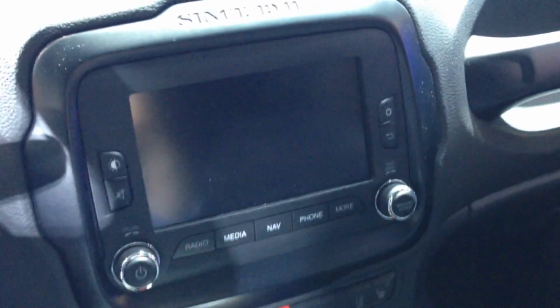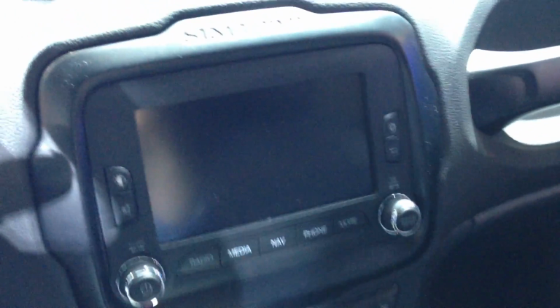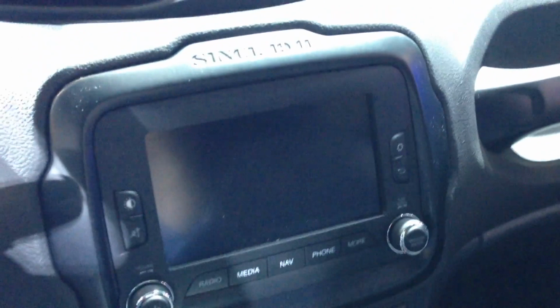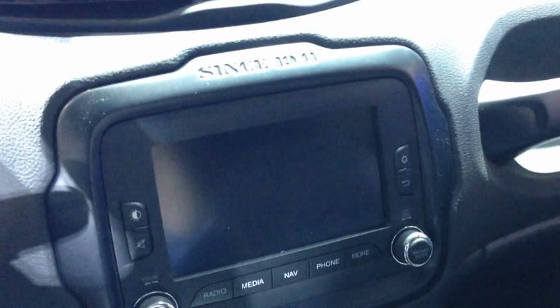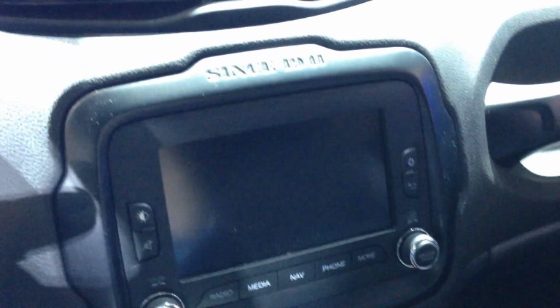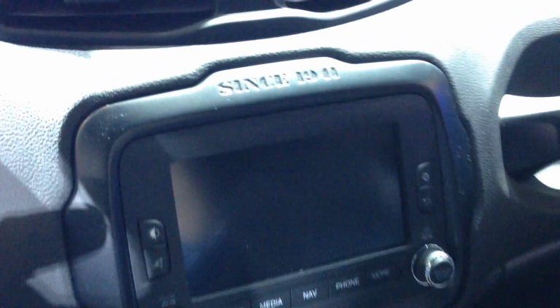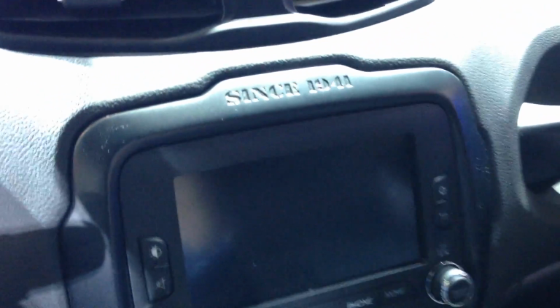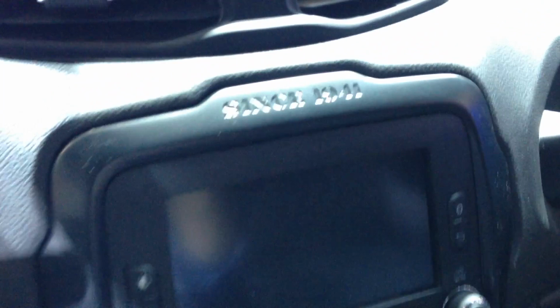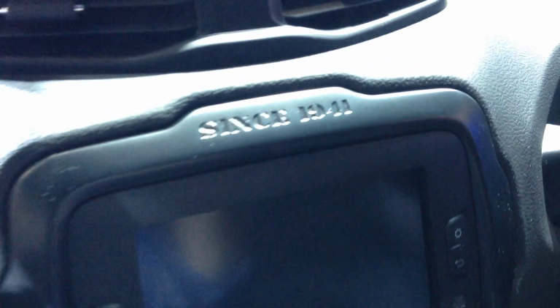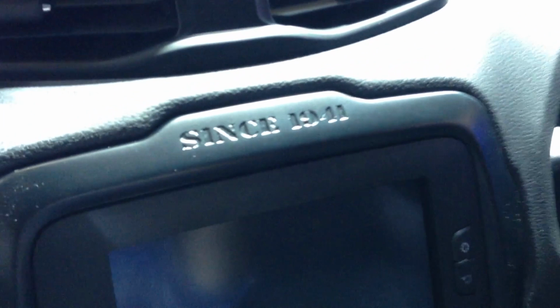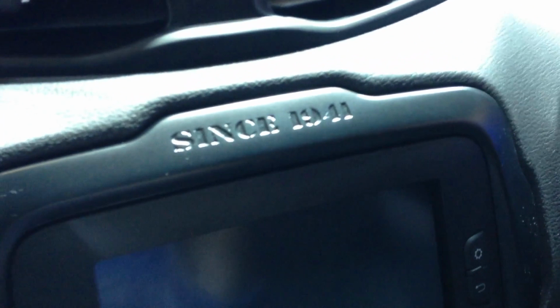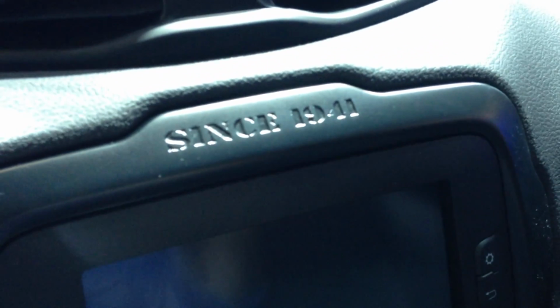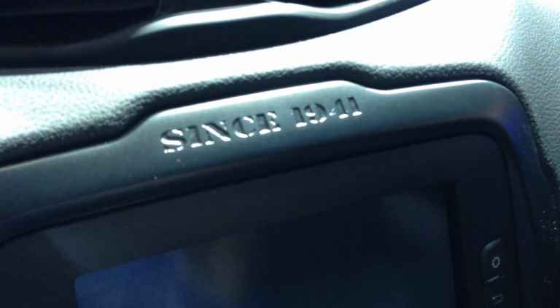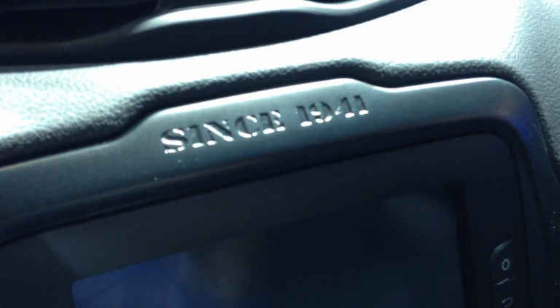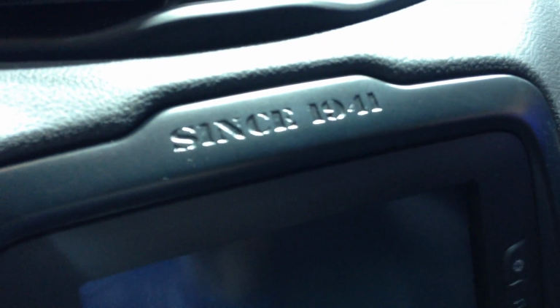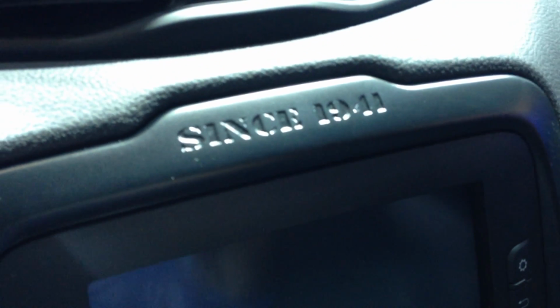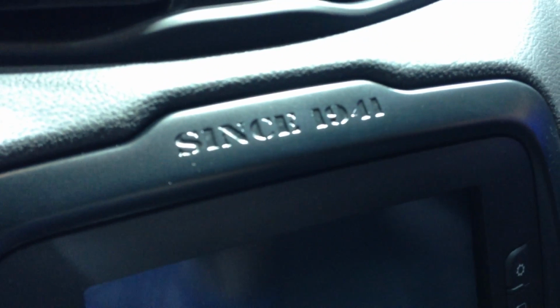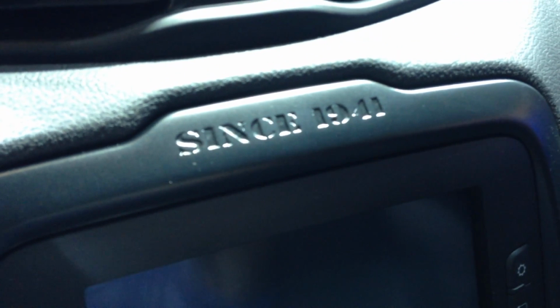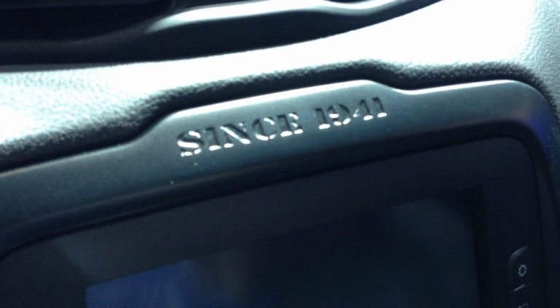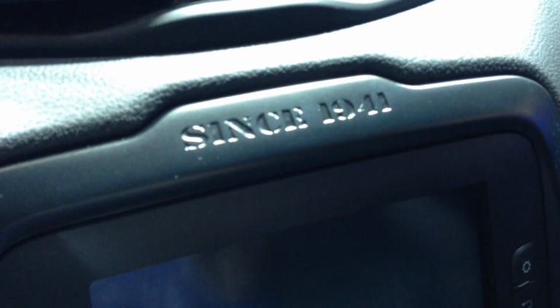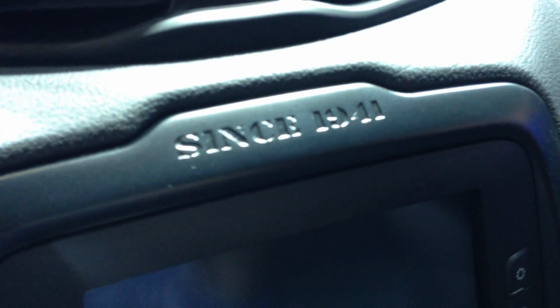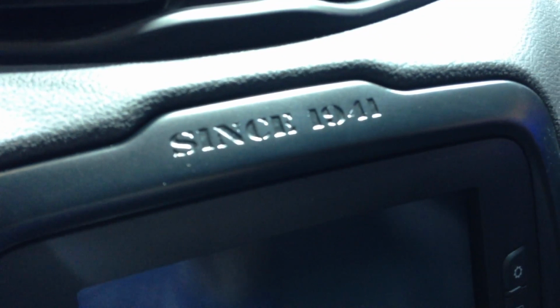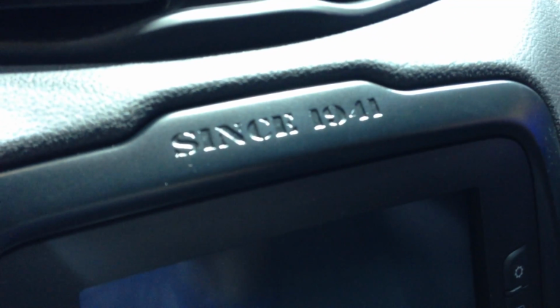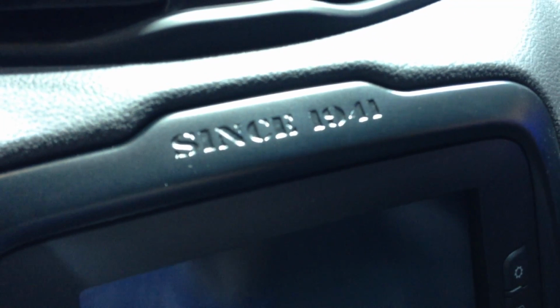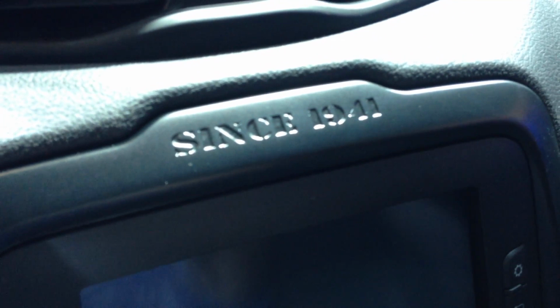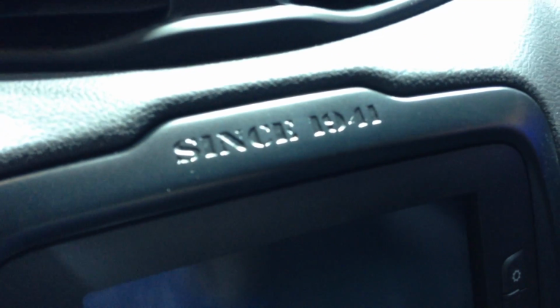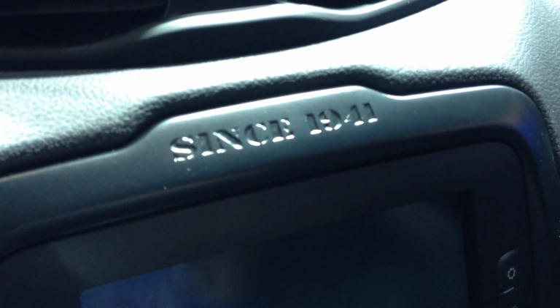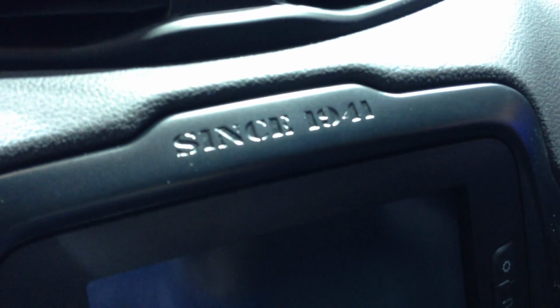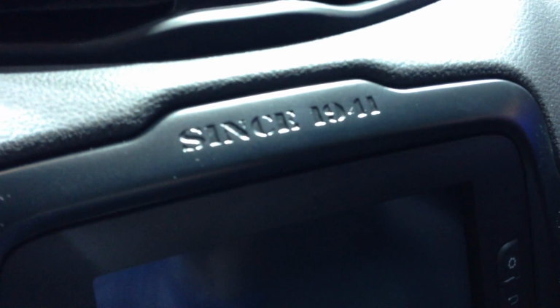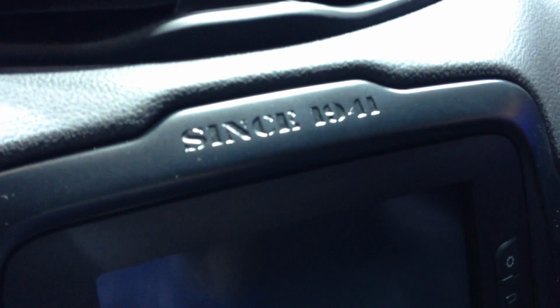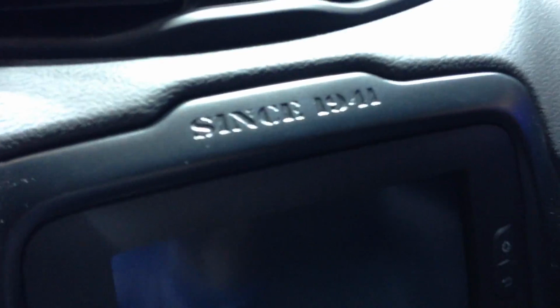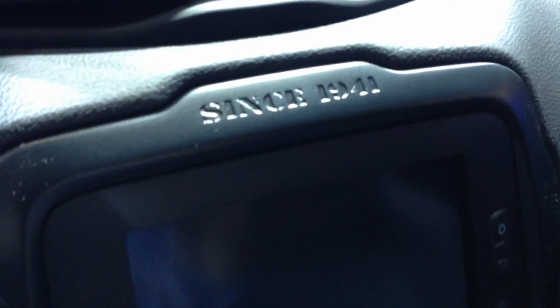Not as big of a touch screen. Just like the Cherokee and a lot of the other new vehicles, you're going to see that 'Since 1941' stamped right into the dash.